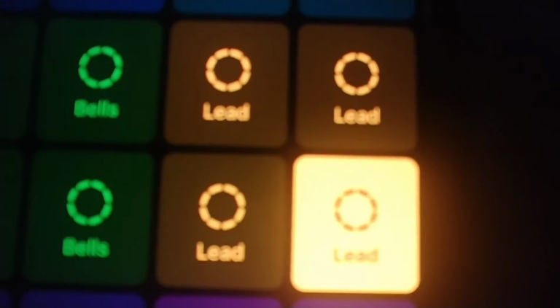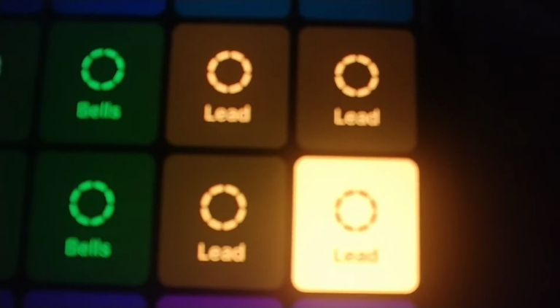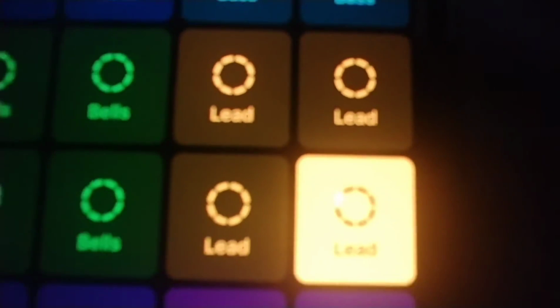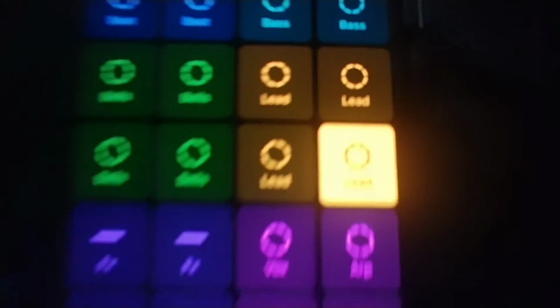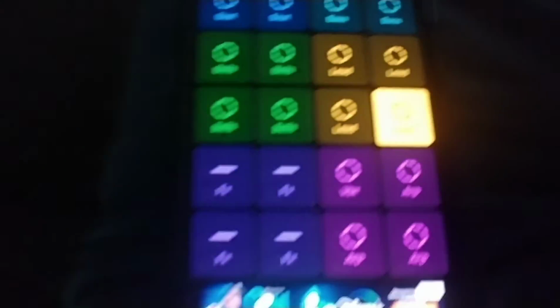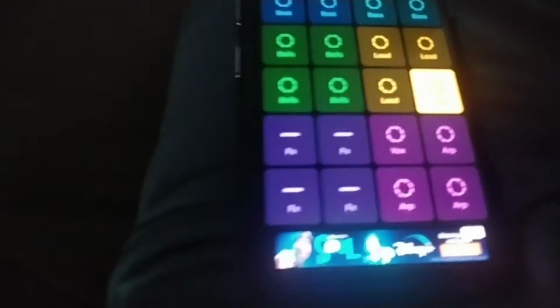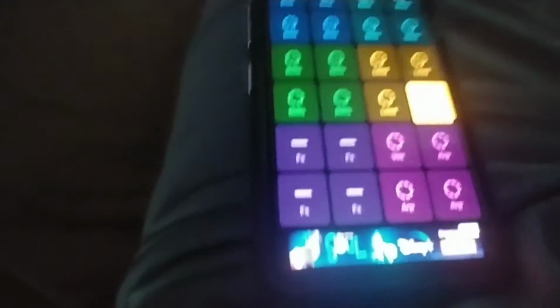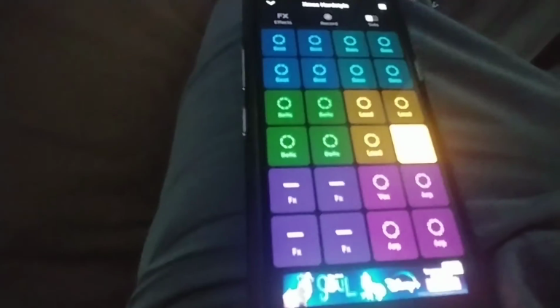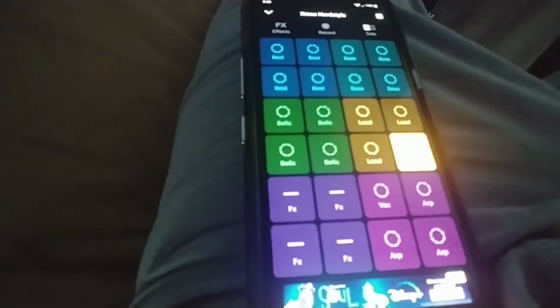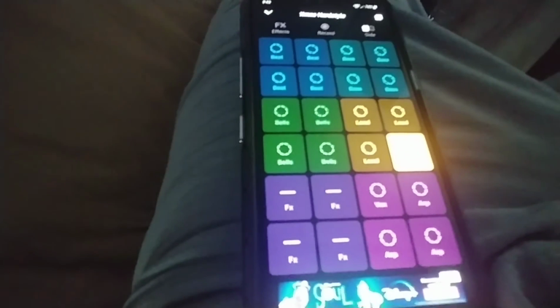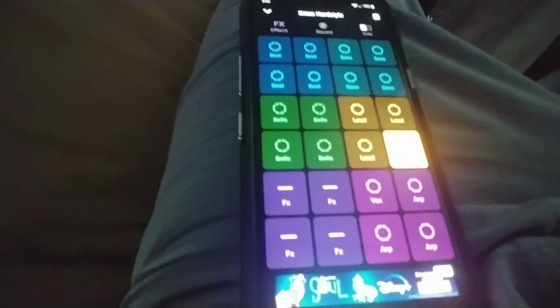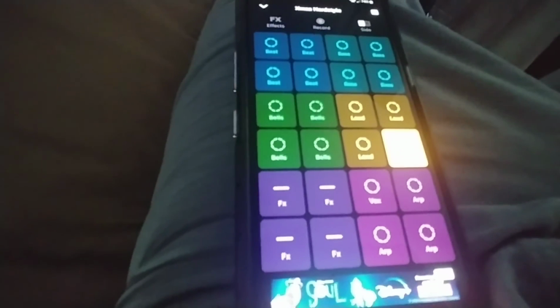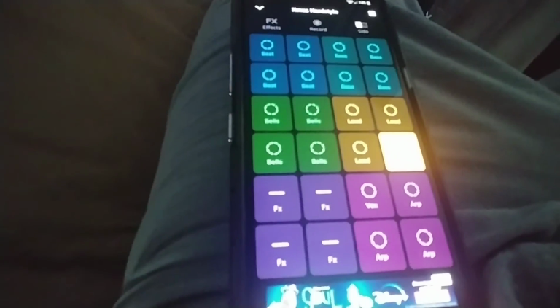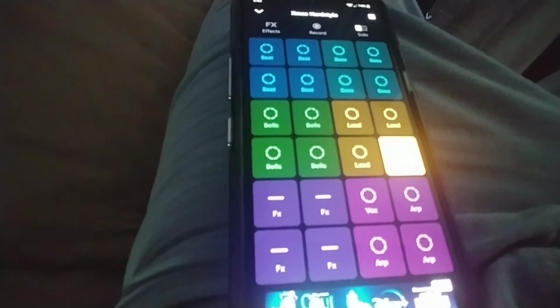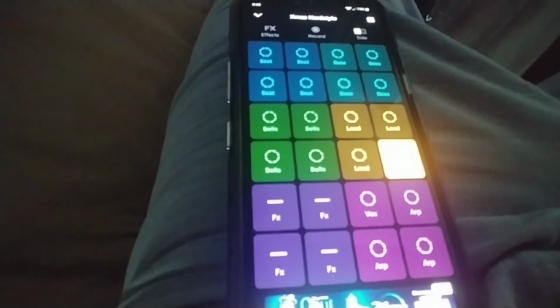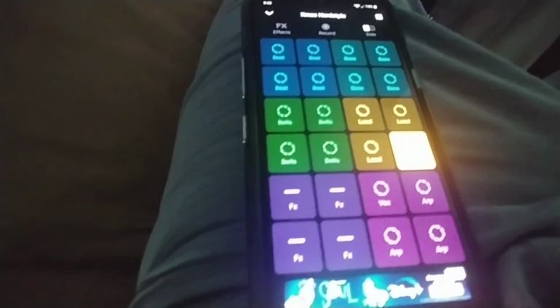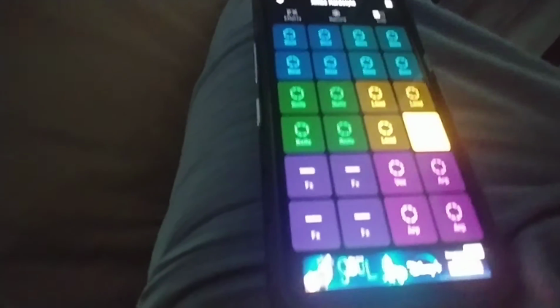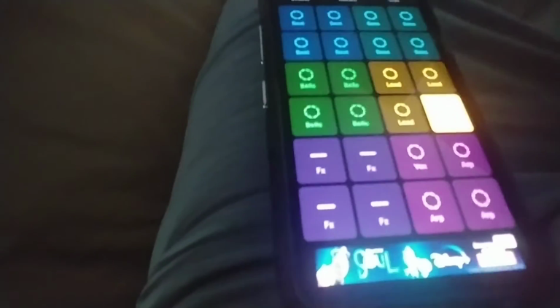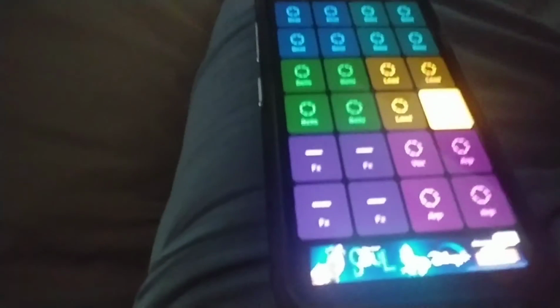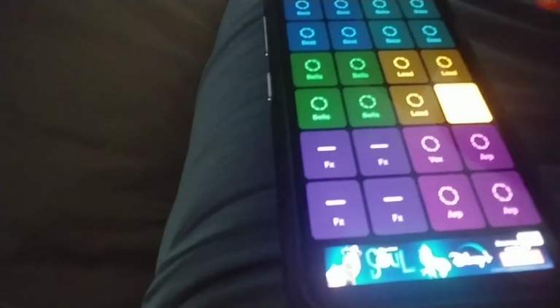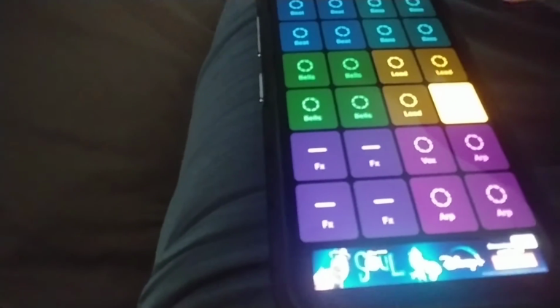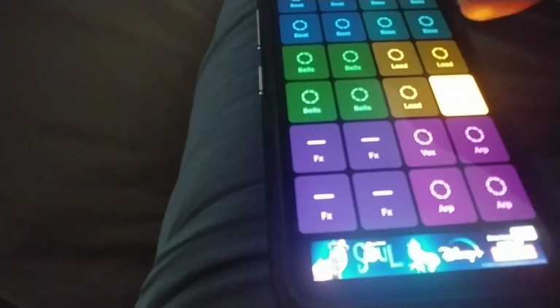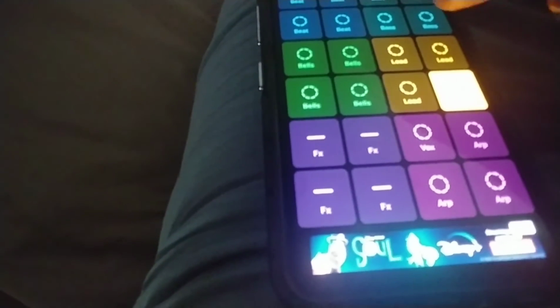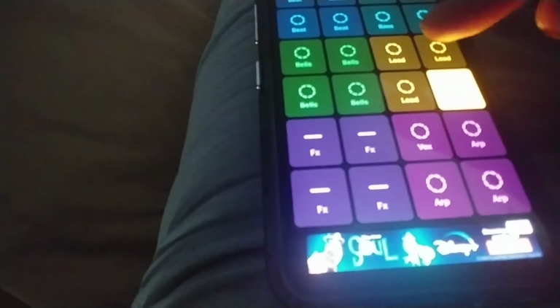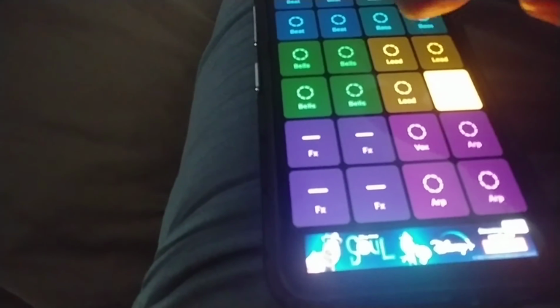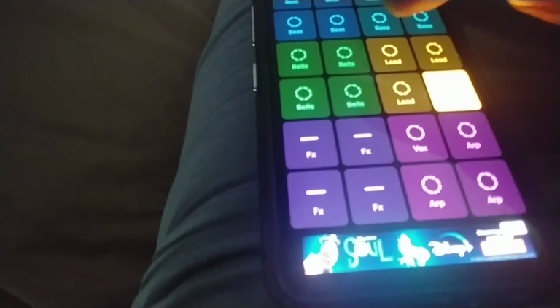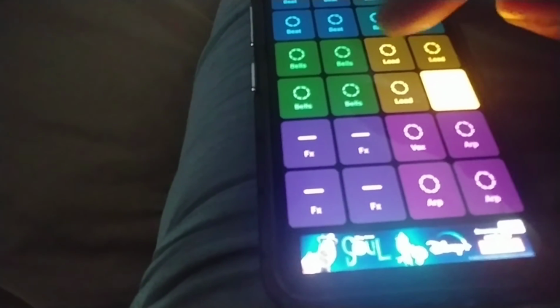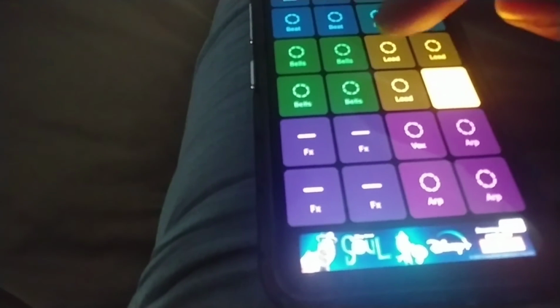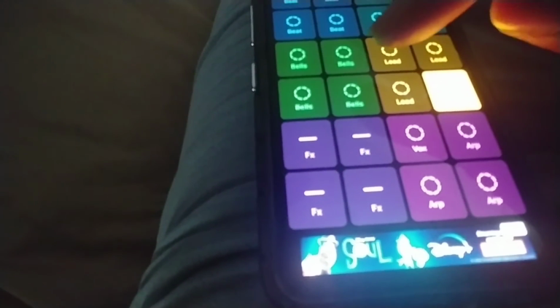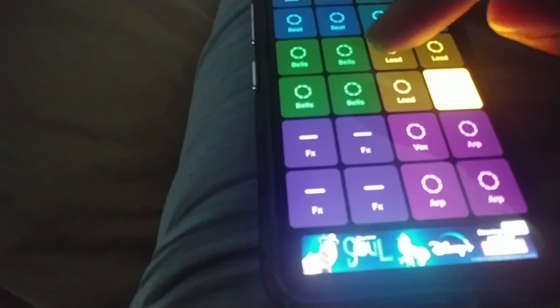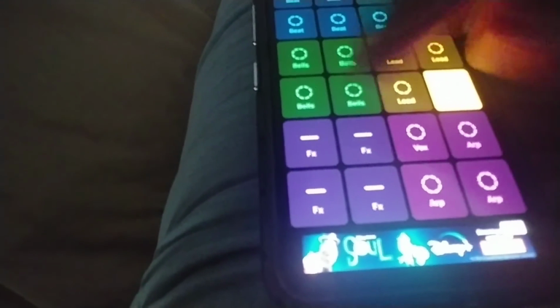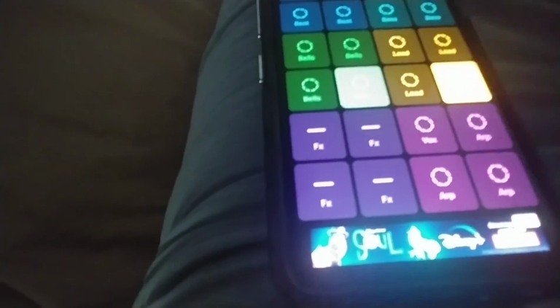There's a little circle indicator going around. What I try to do is get it lined up so the beats go around at the same time — so they sync up from the same point, you know what I'm saying.